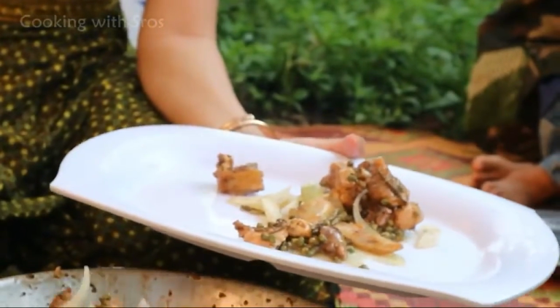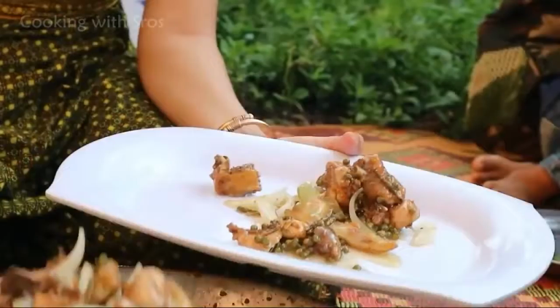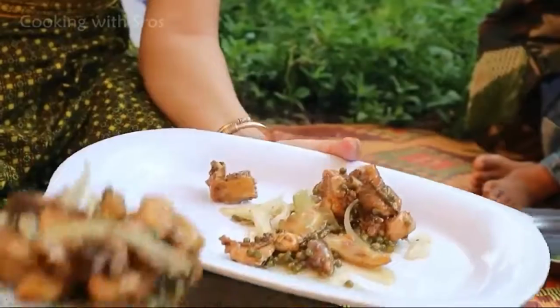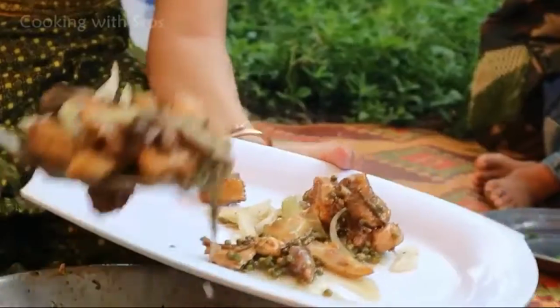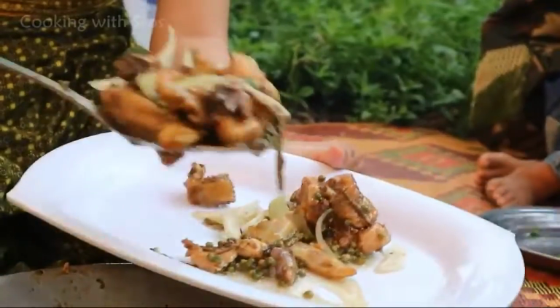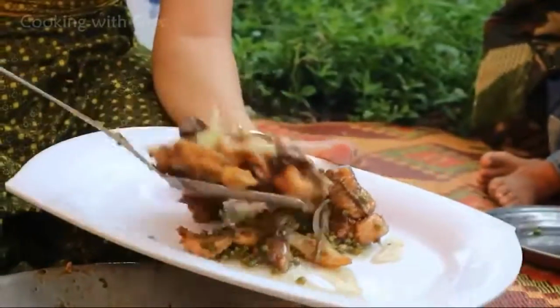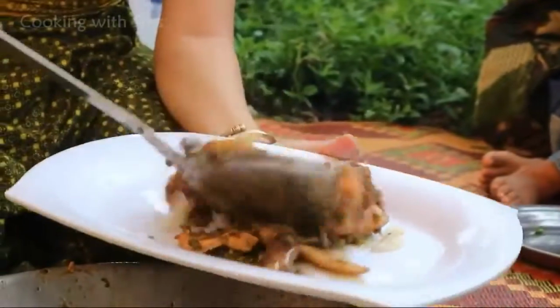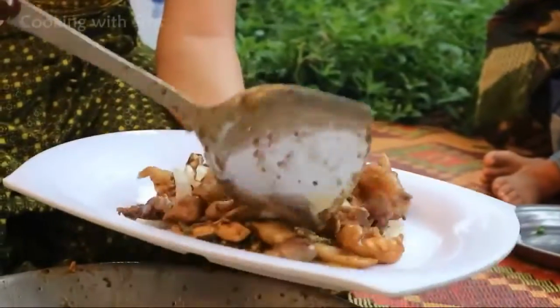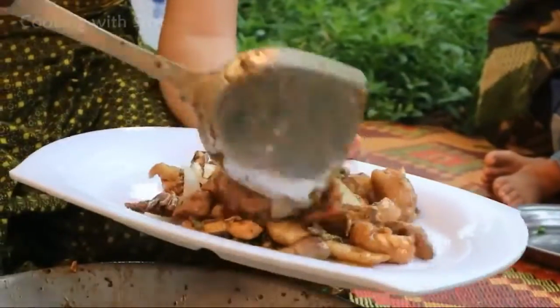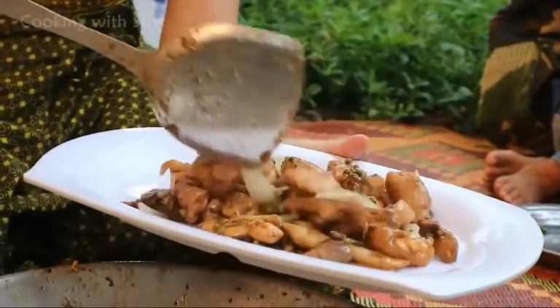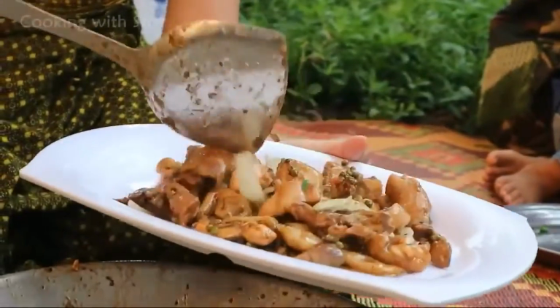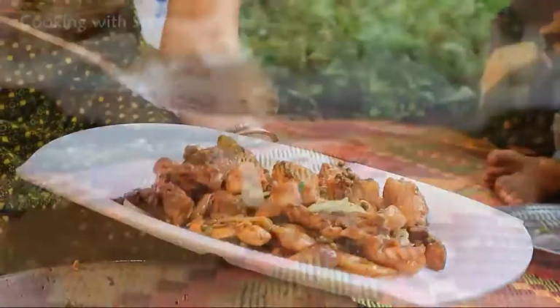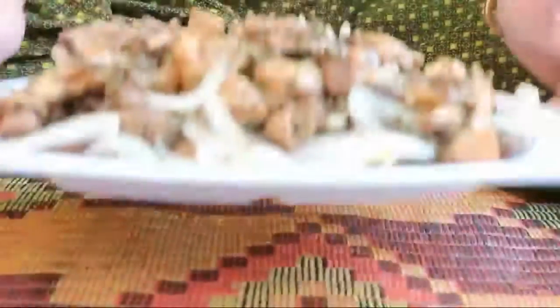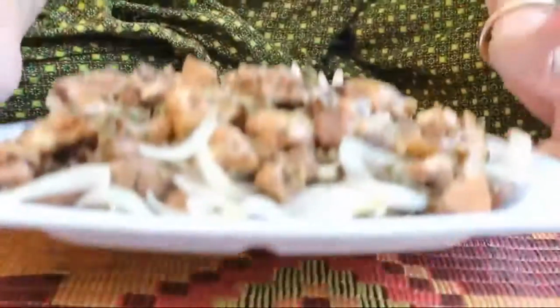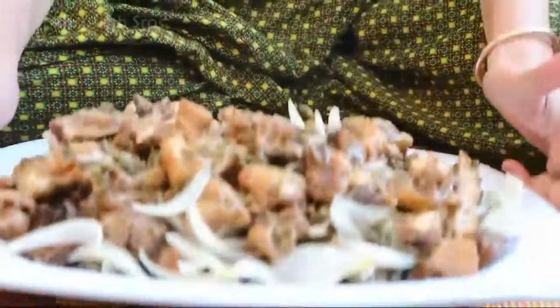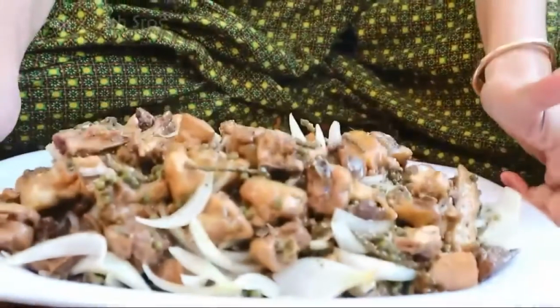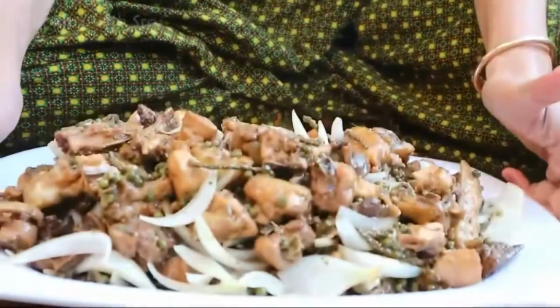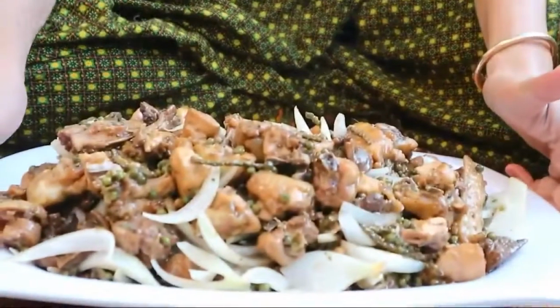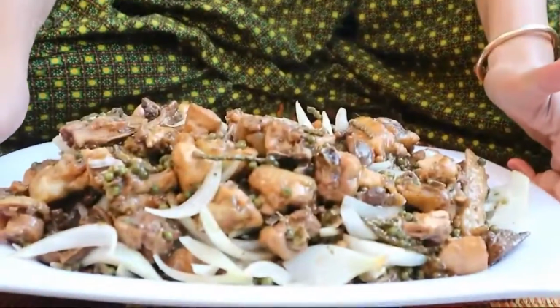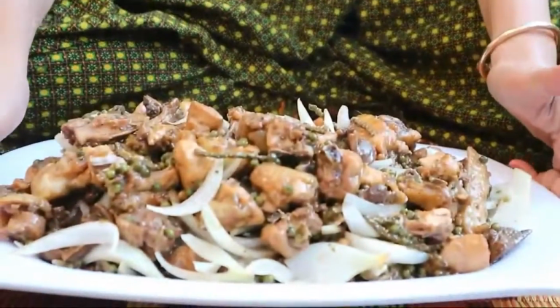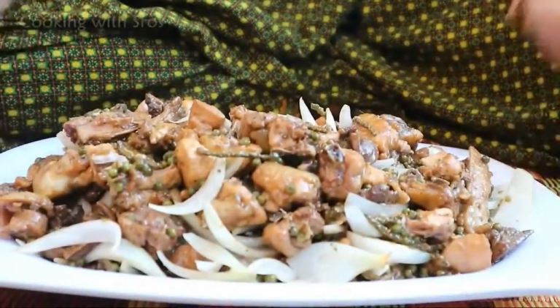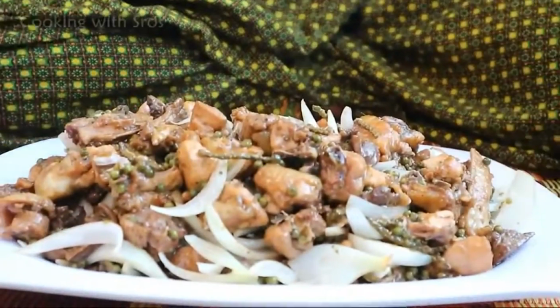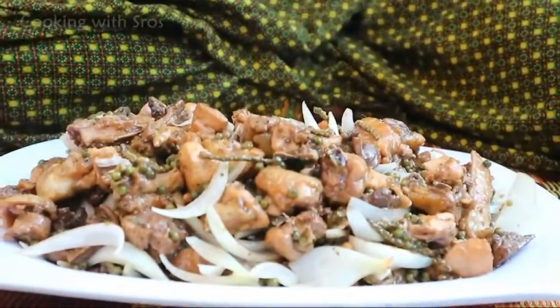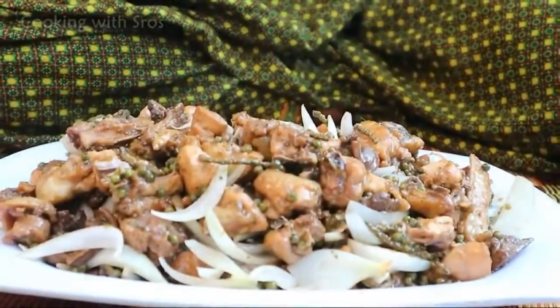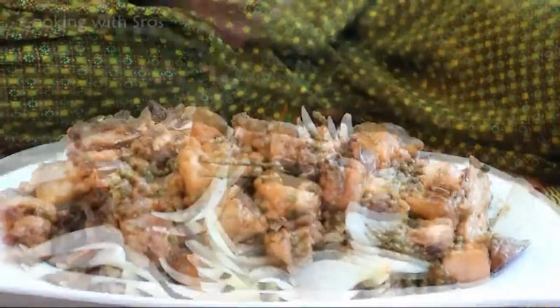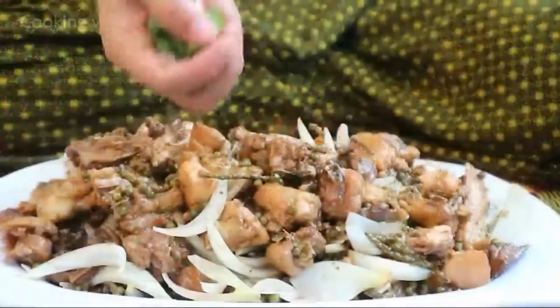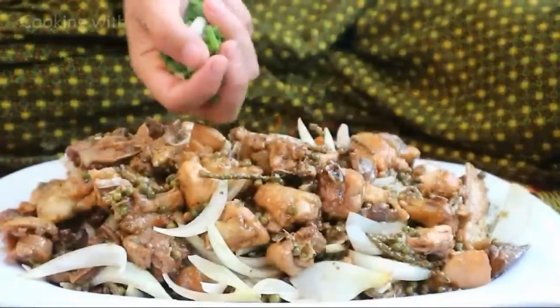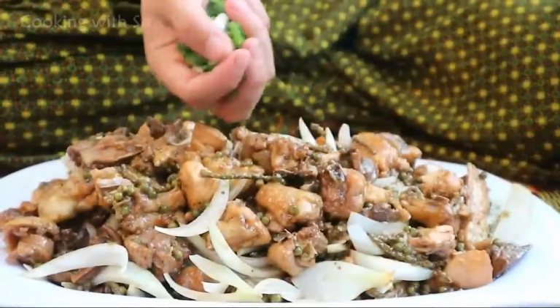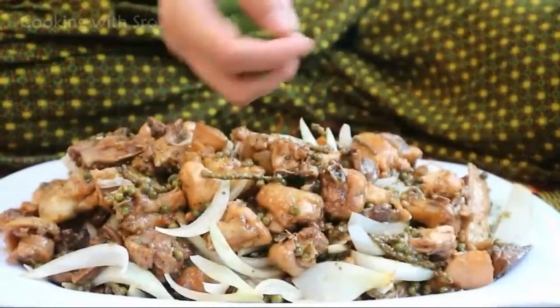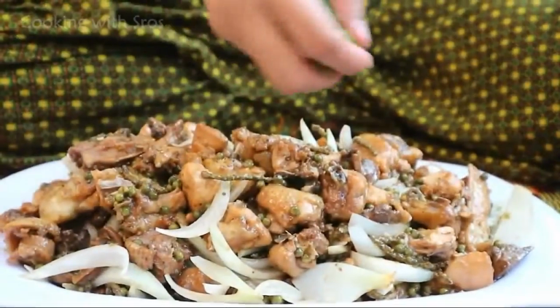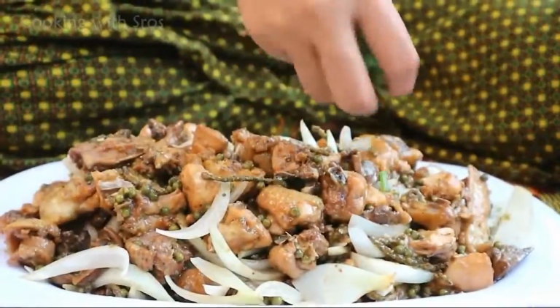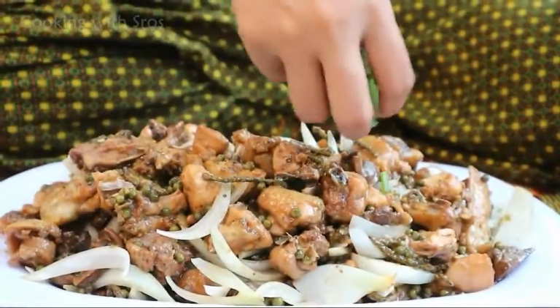Take it out. Press the lid, take it out. Then I need to mix it up. Thank you very much.